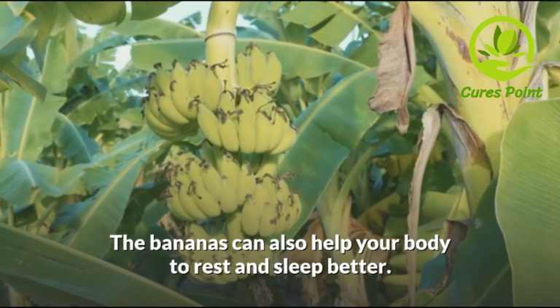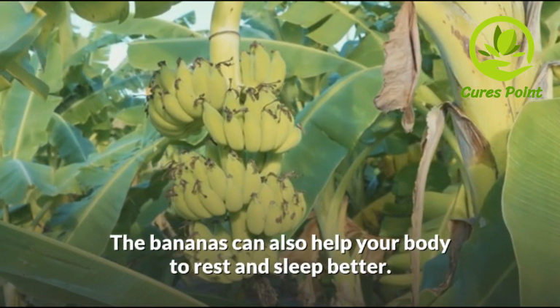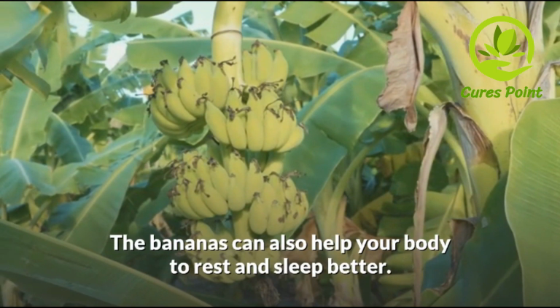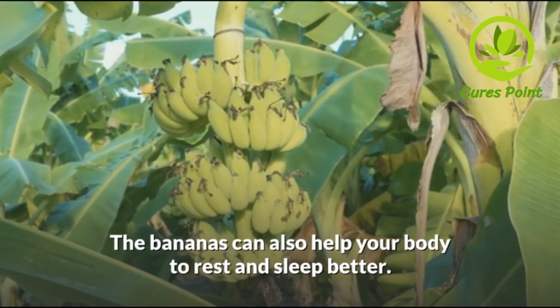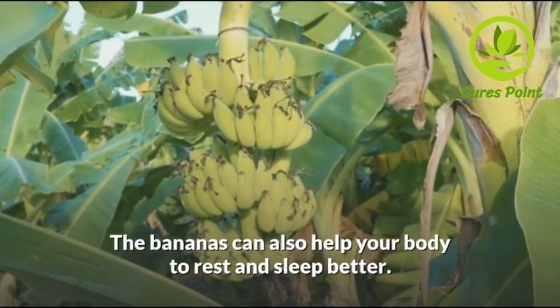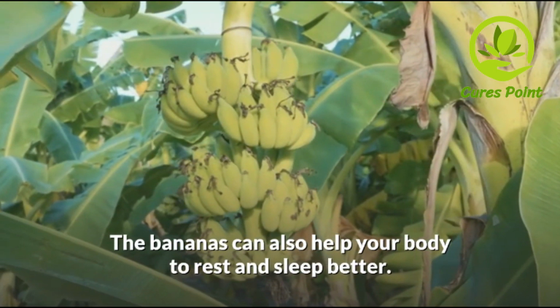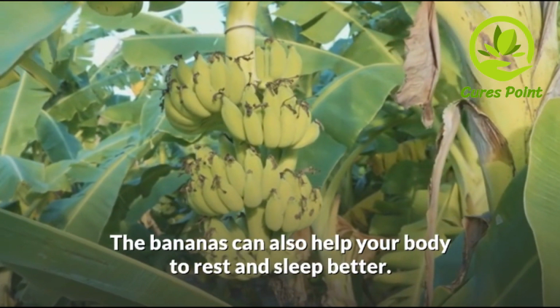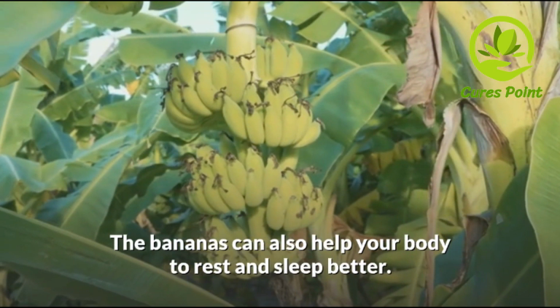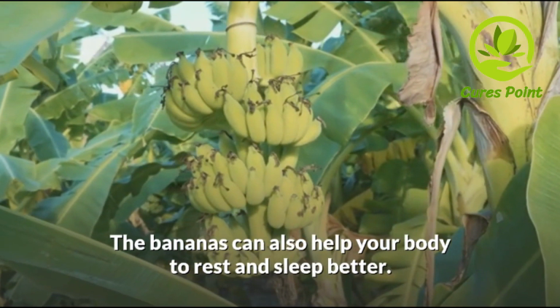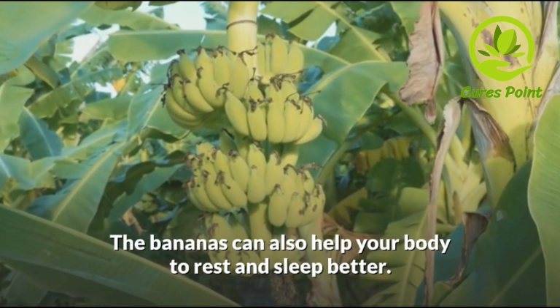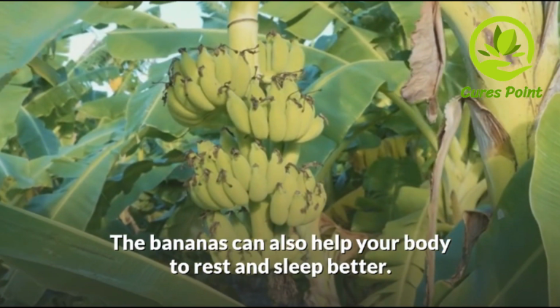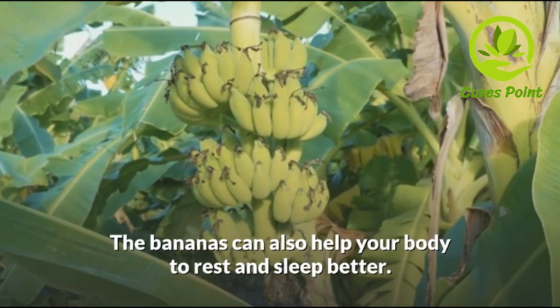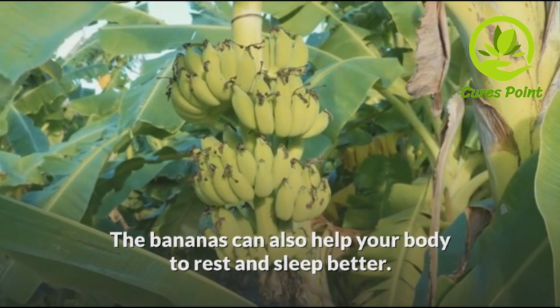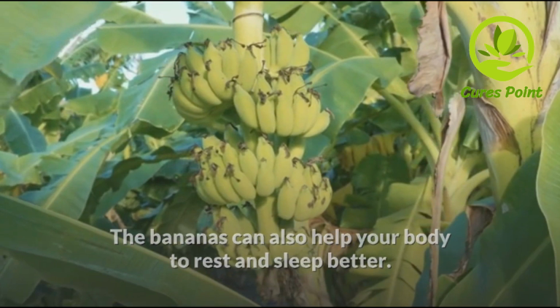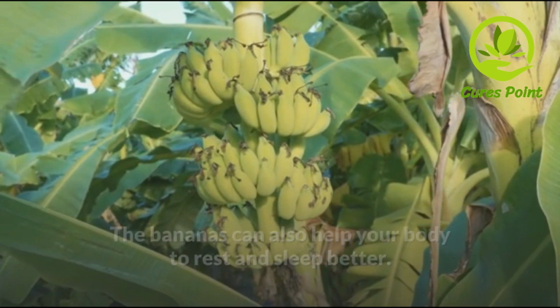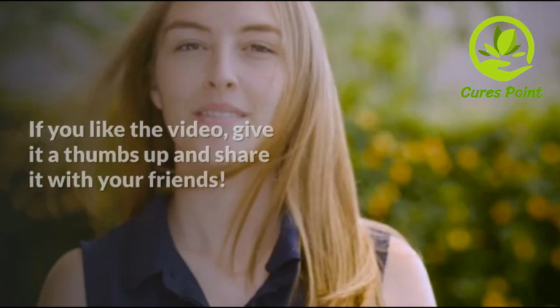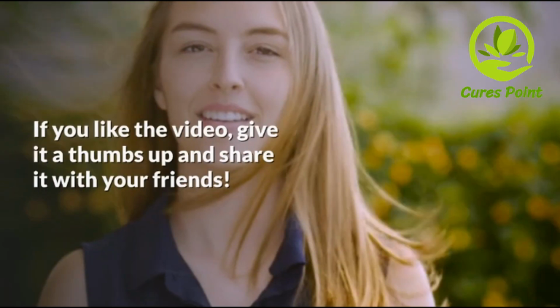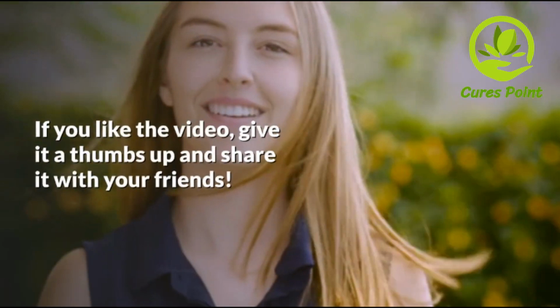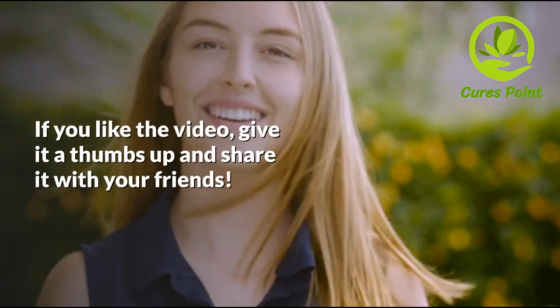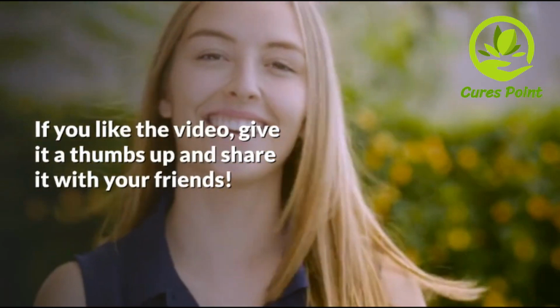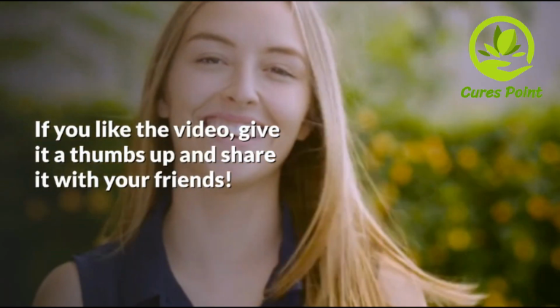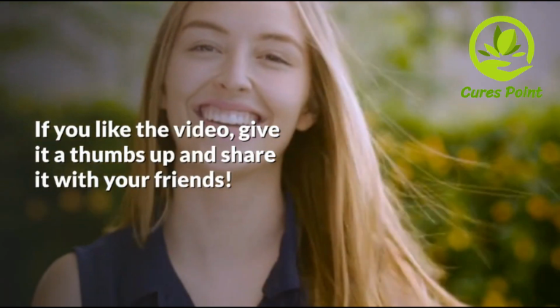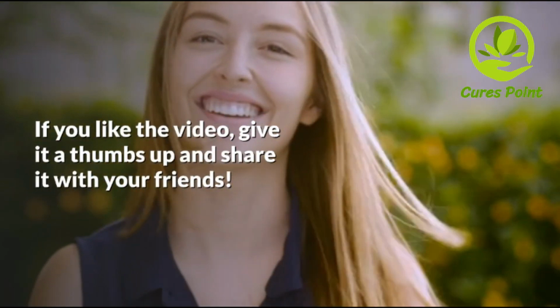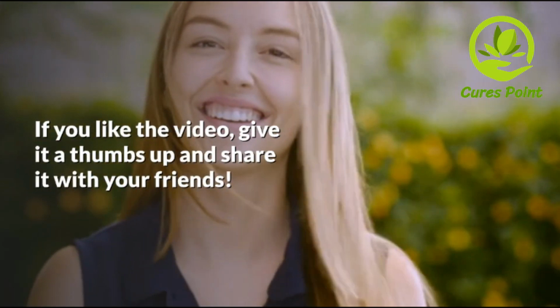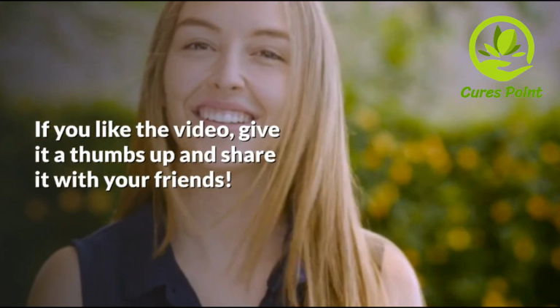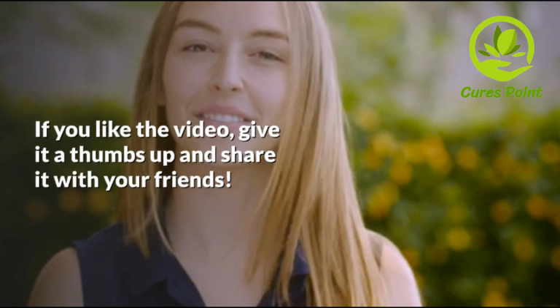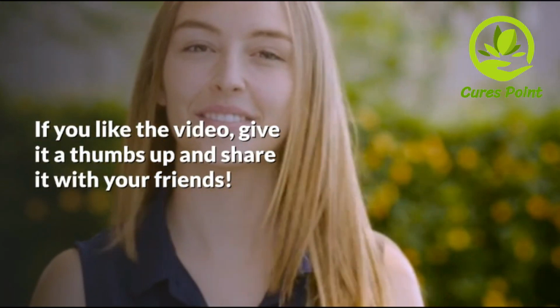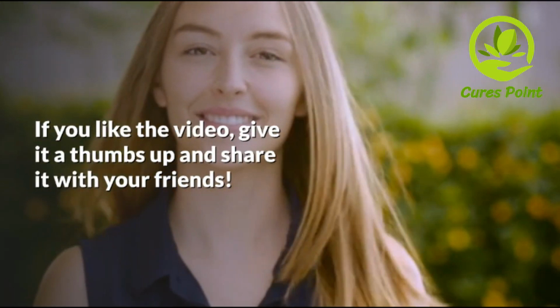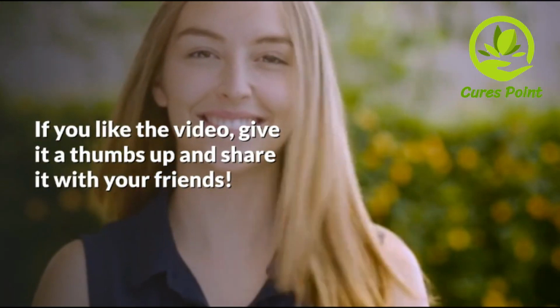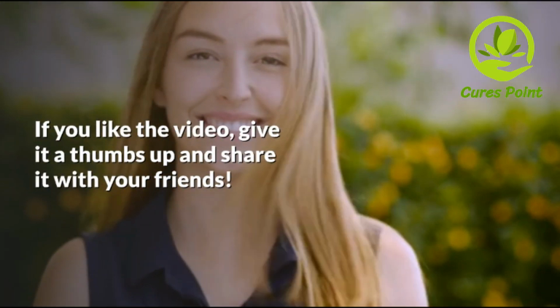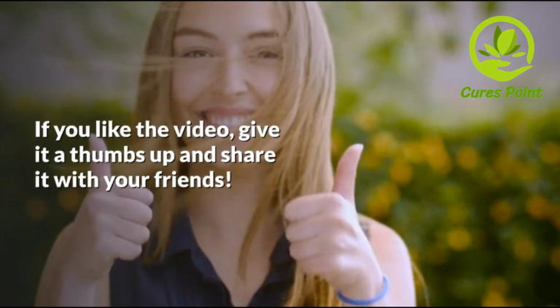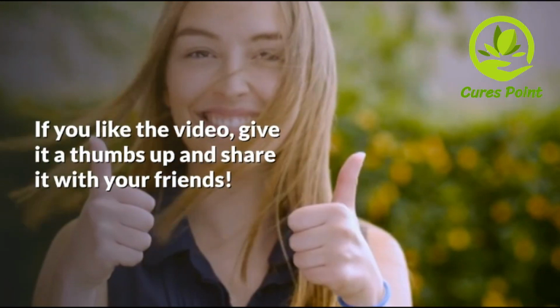The bananas can also help your body to rest and sleep better. If you like the video, give it a thumbs up and share it with your friends.